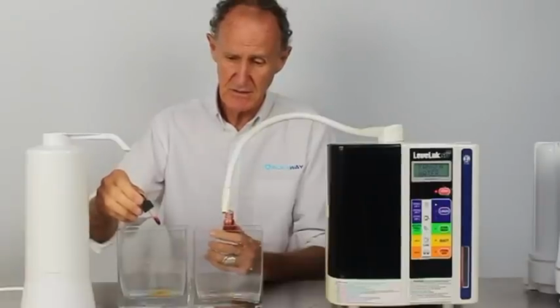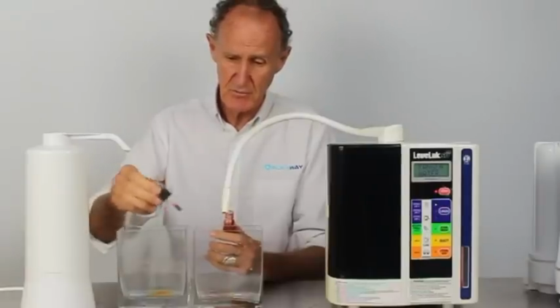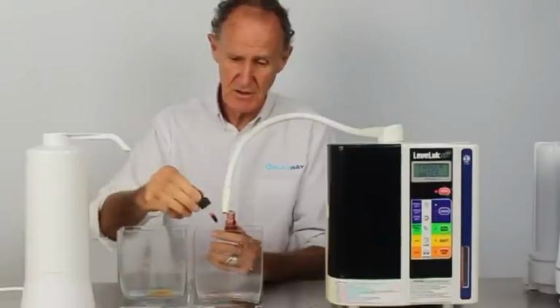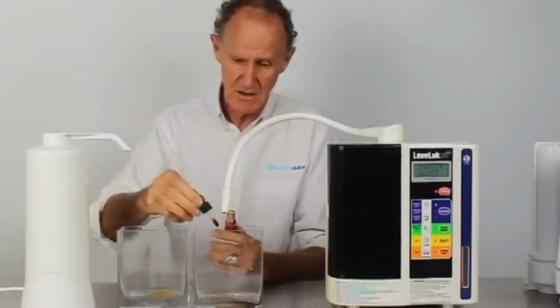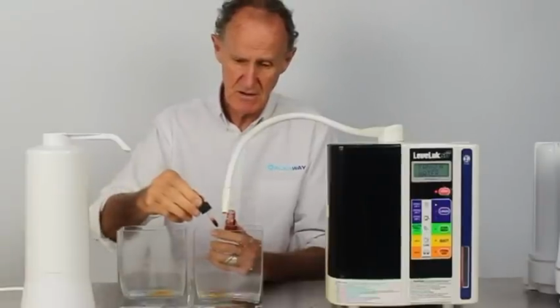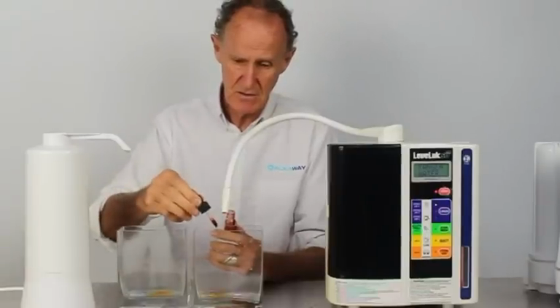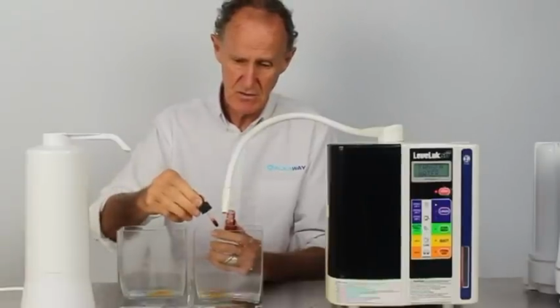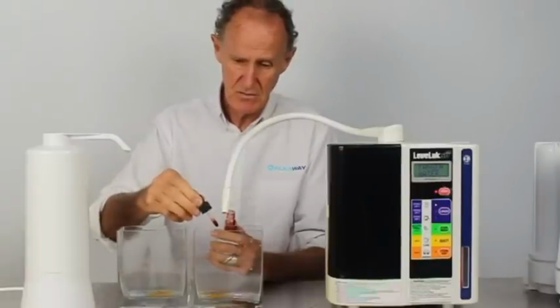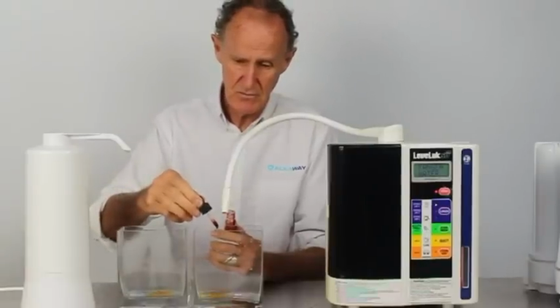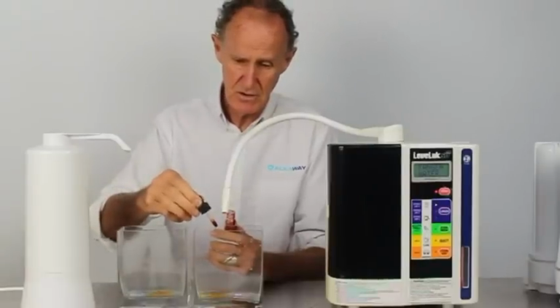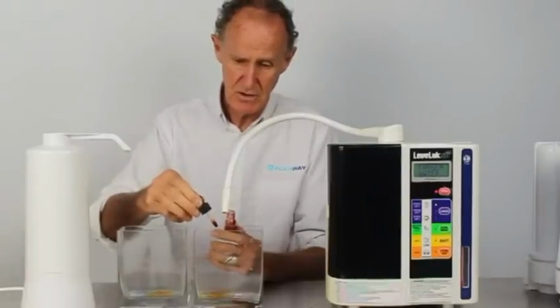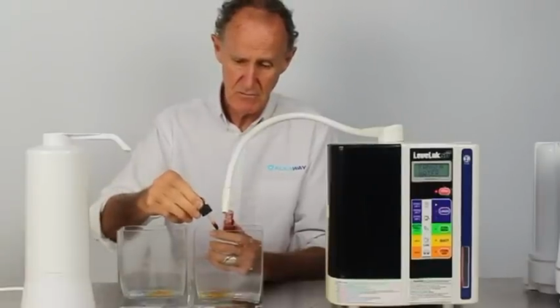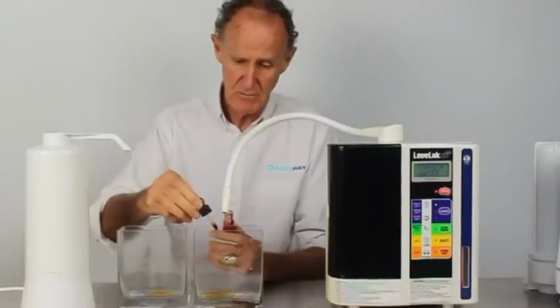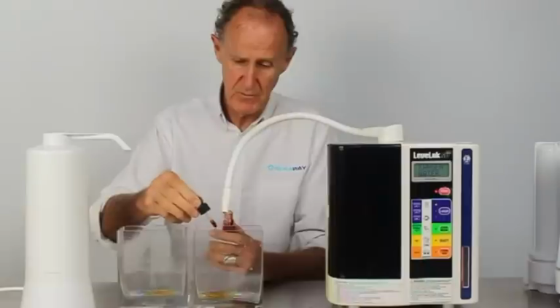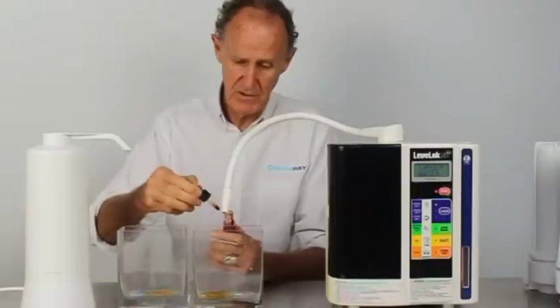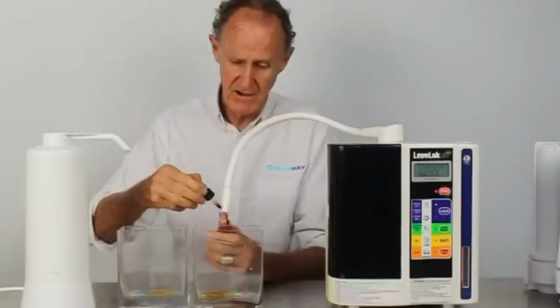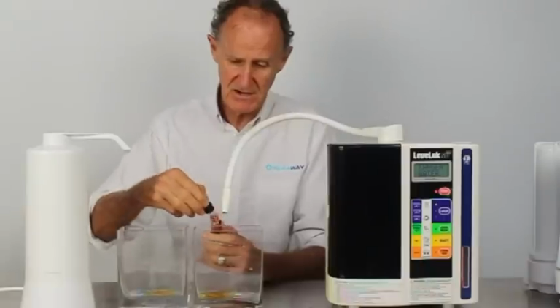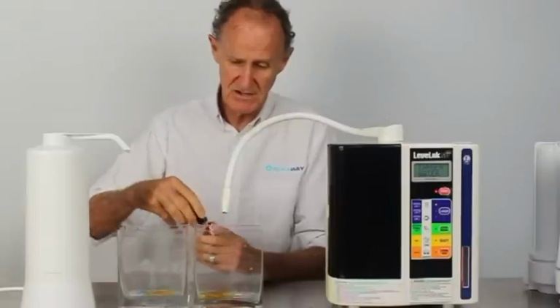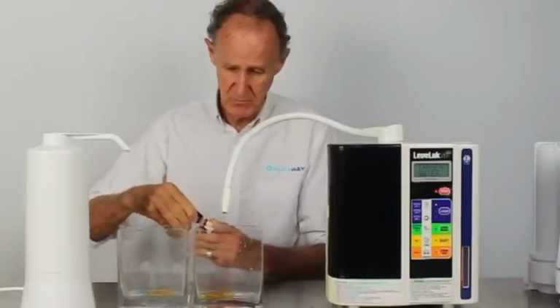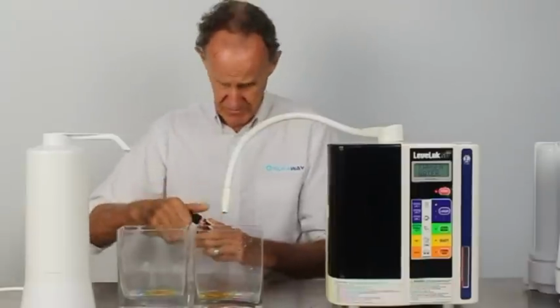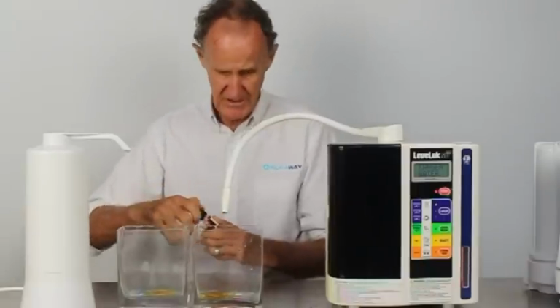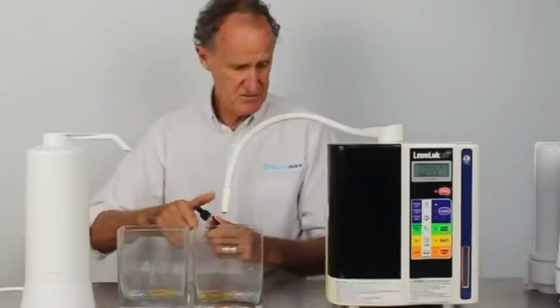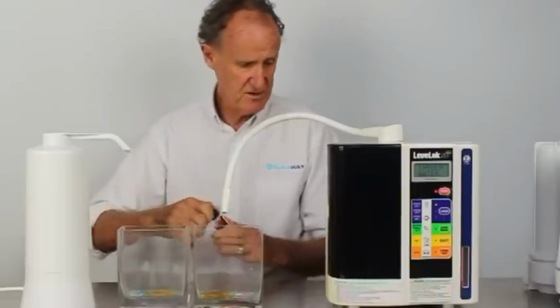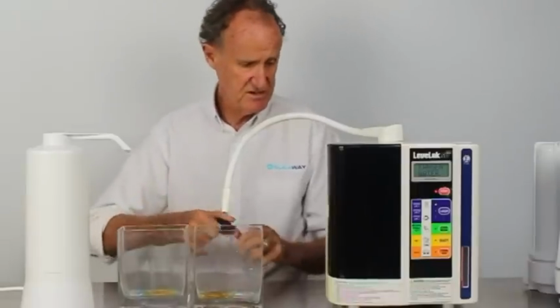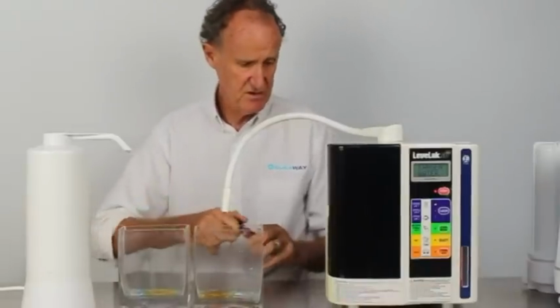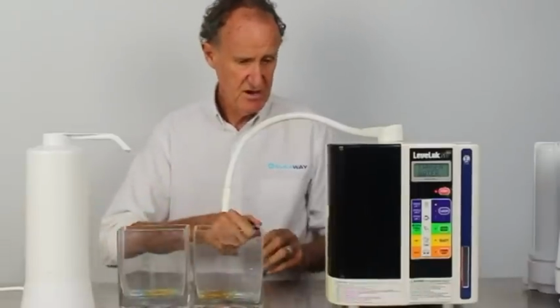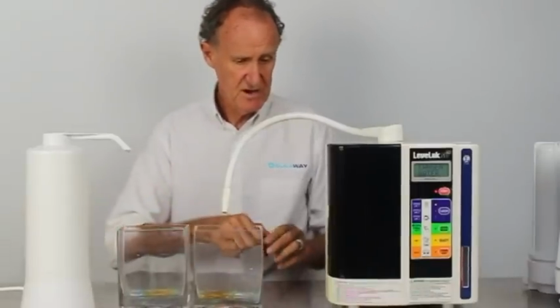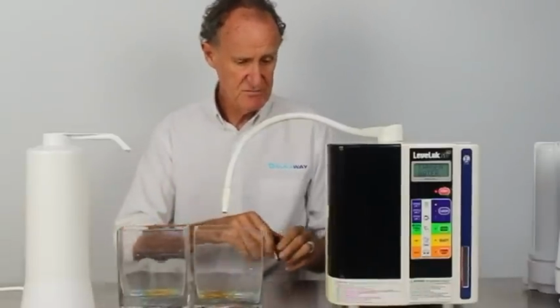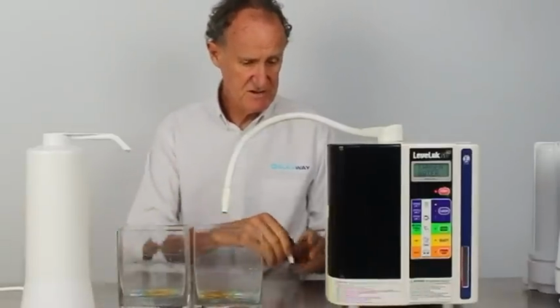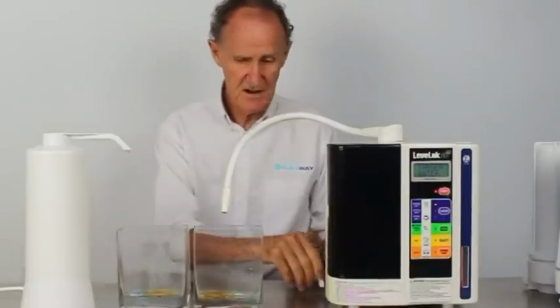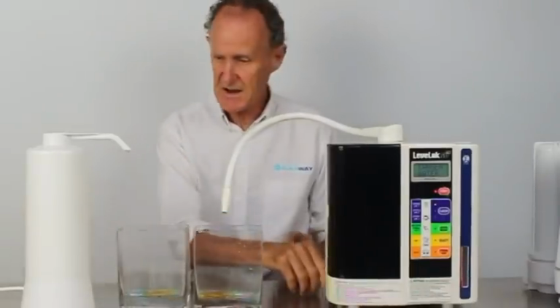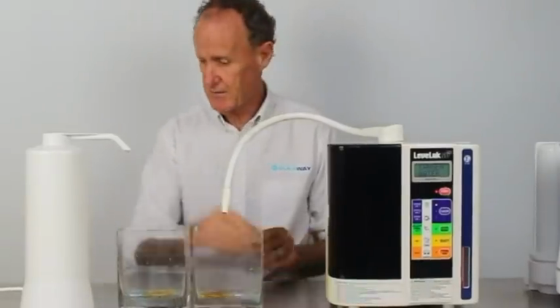There's four in there, two, three, four in there, and as you can see the water in the glass is quite acidic as we've started.